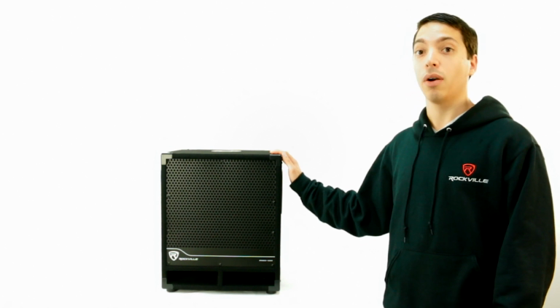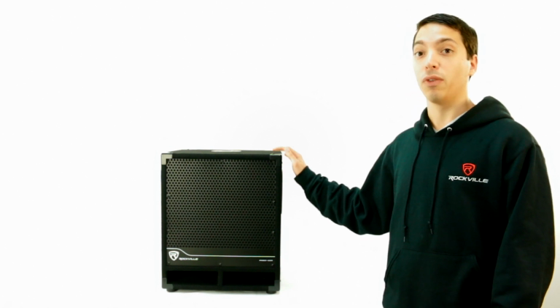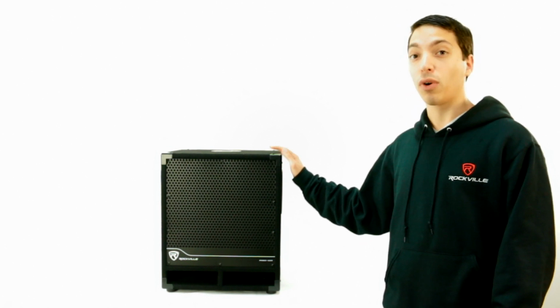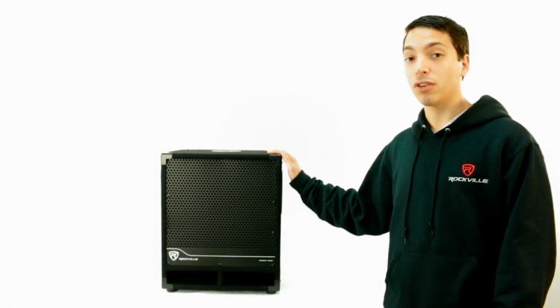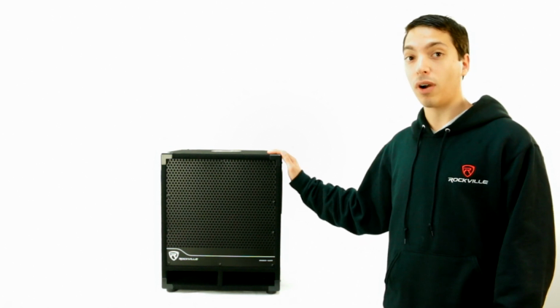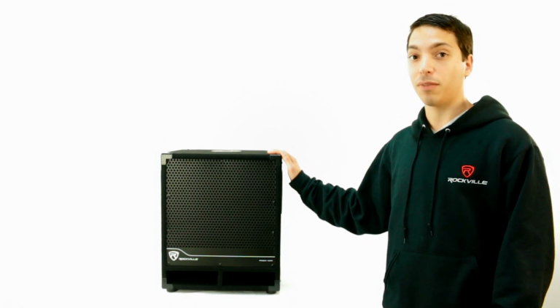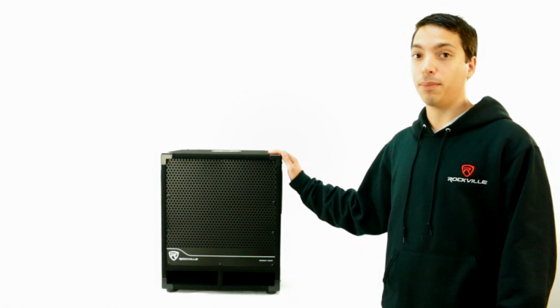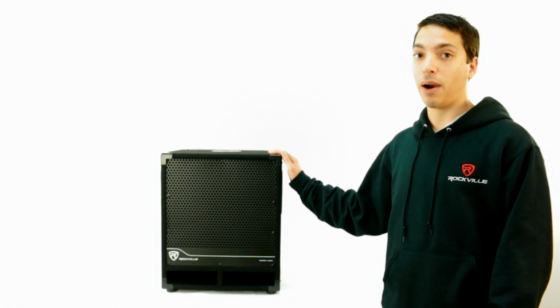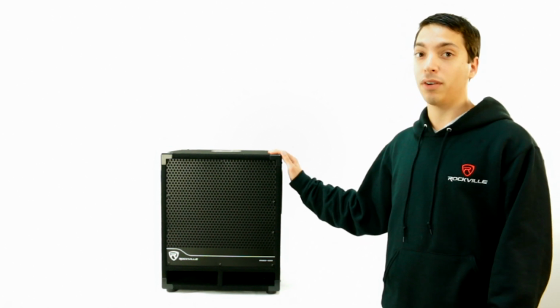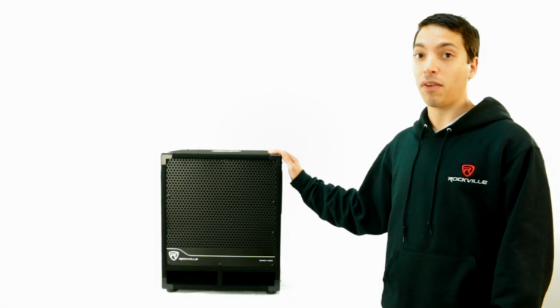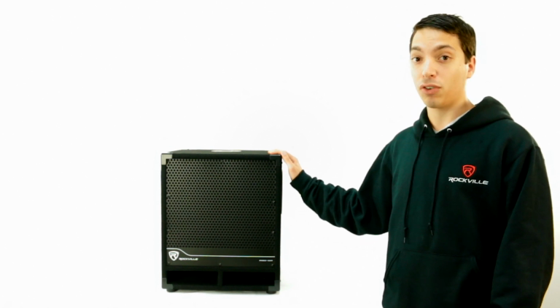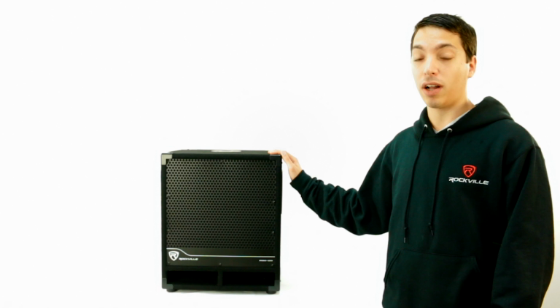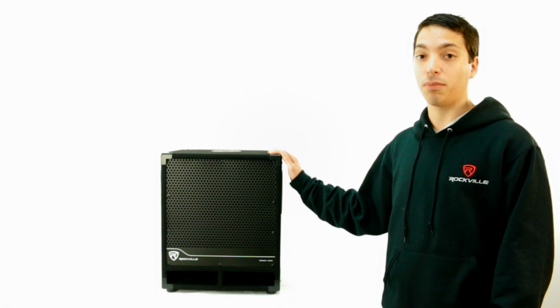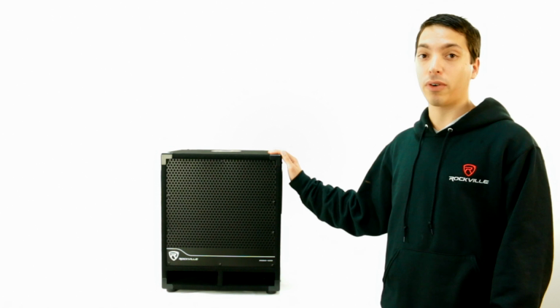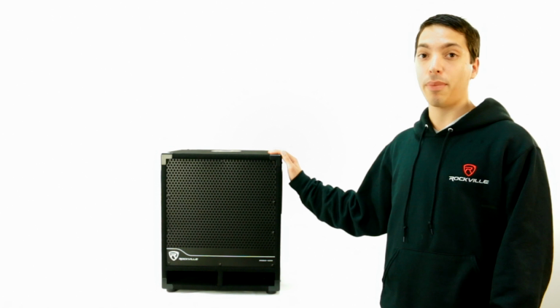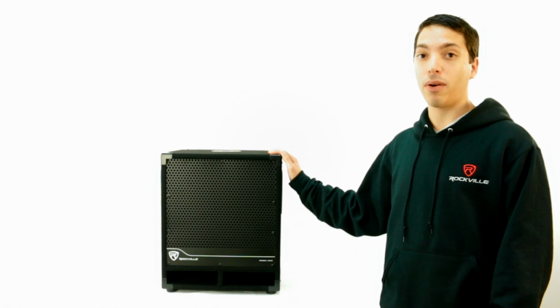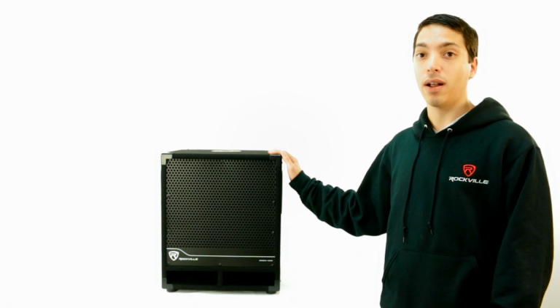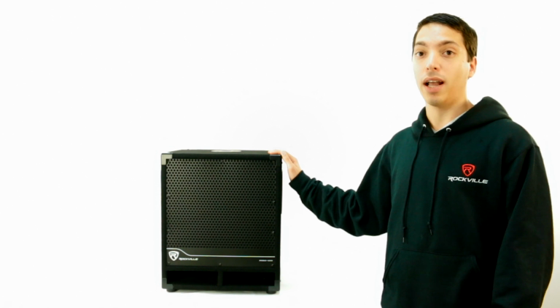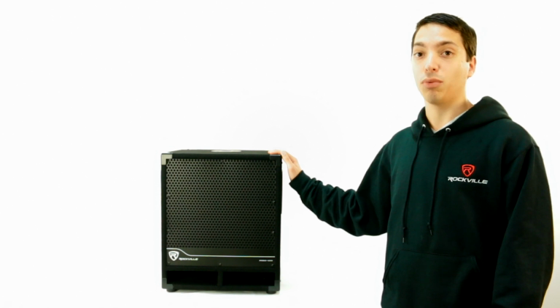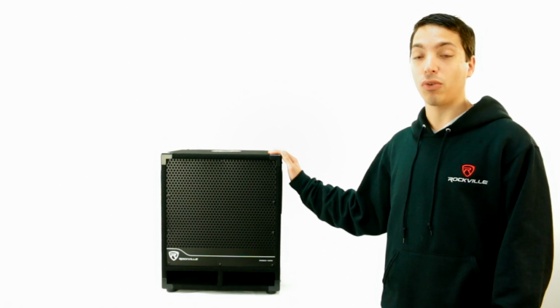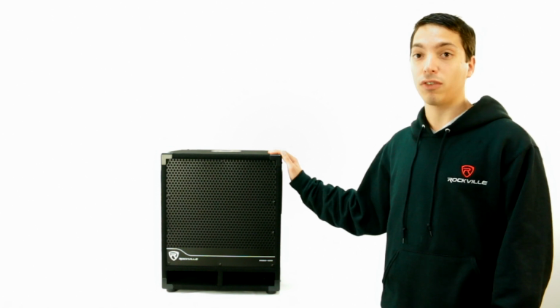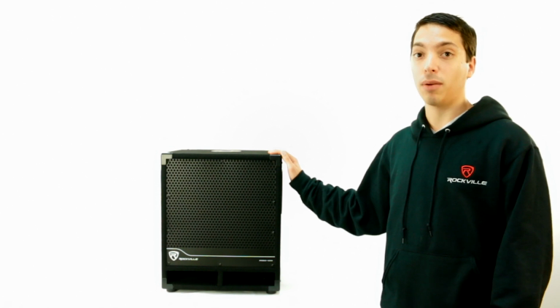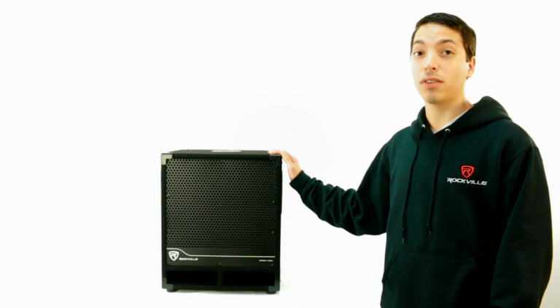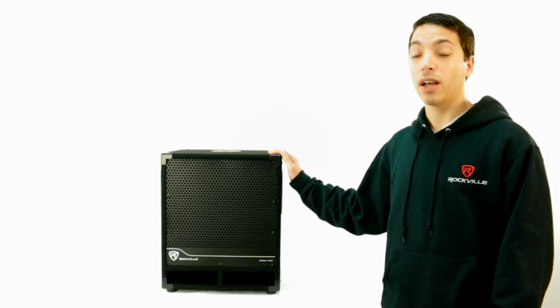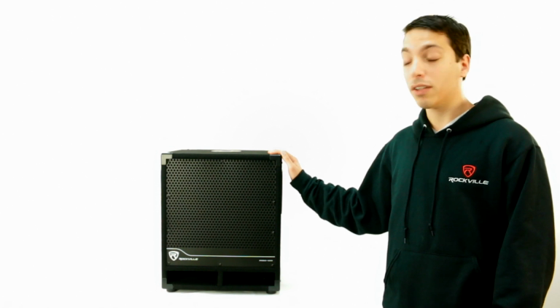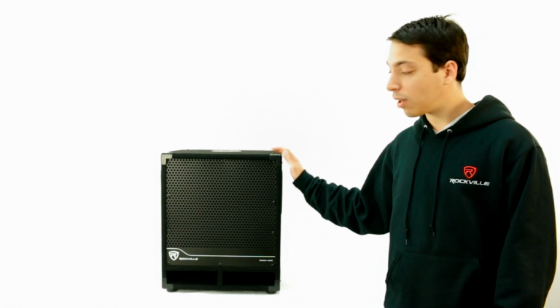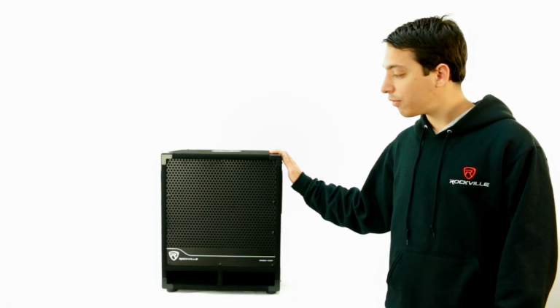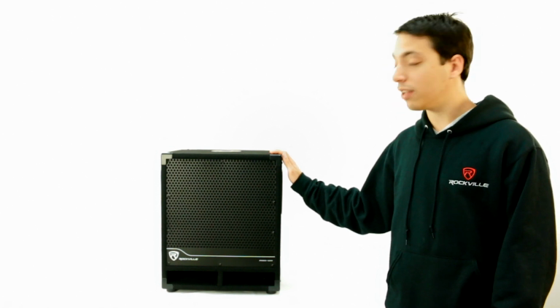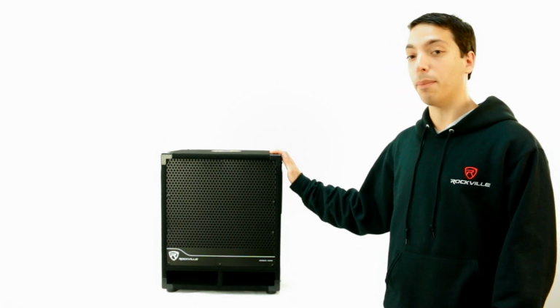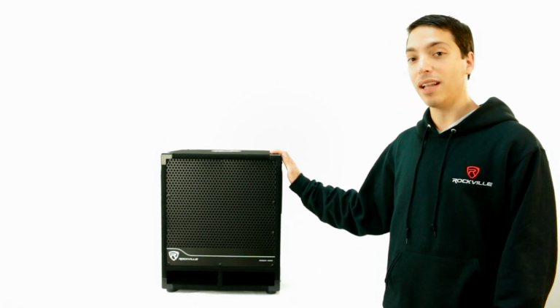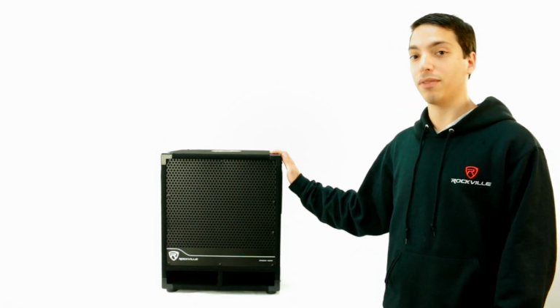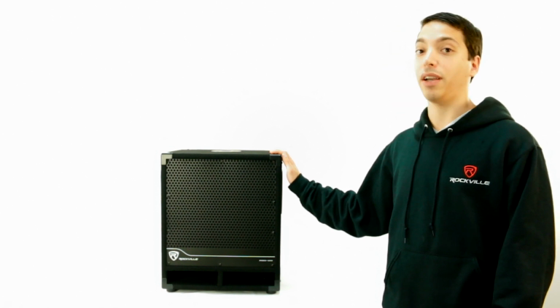With 1400 watts of peak power, 700 watts of program power, and 300 watts of RMS, this subwoofer is an amazing value.